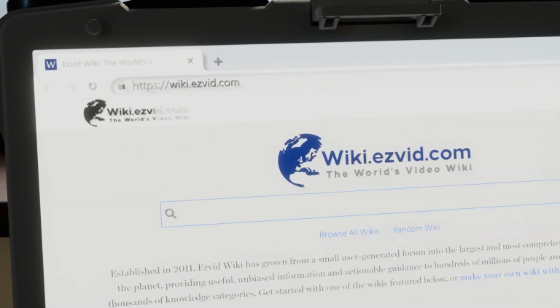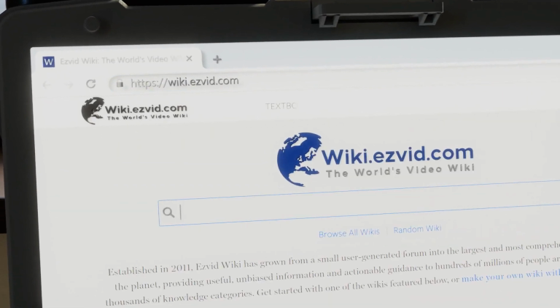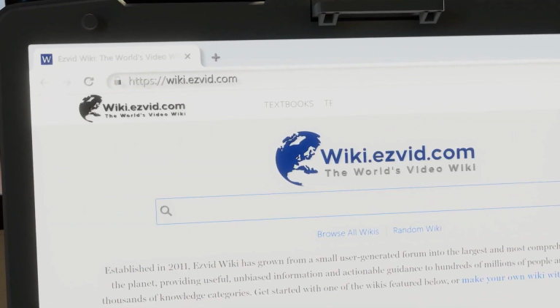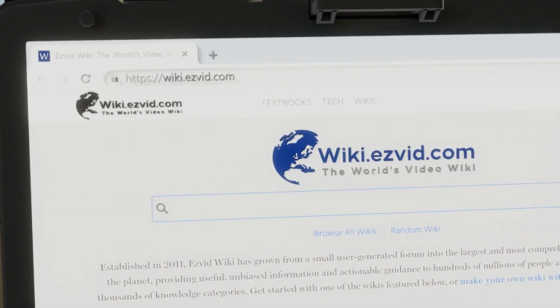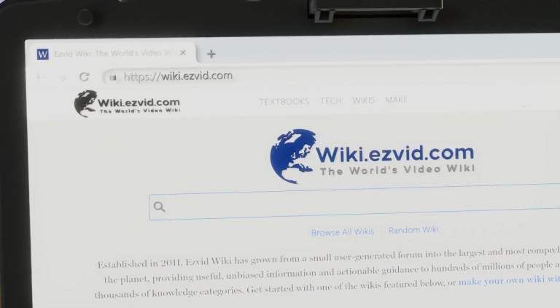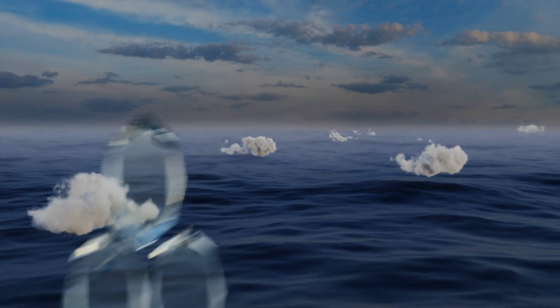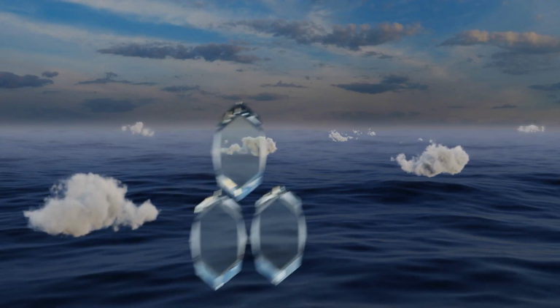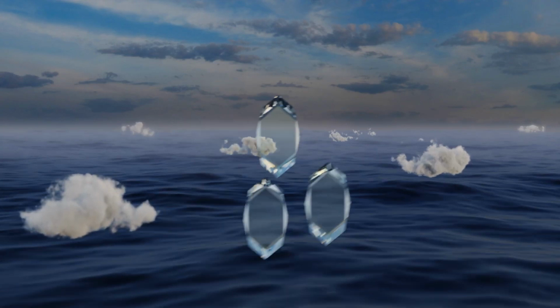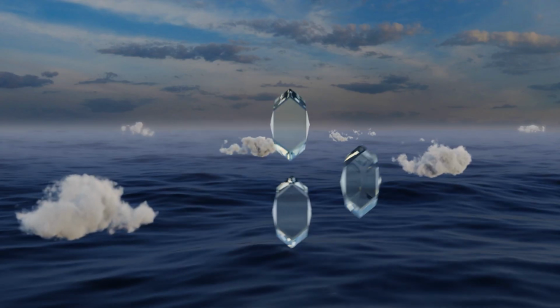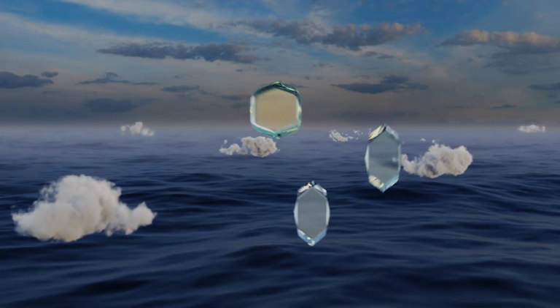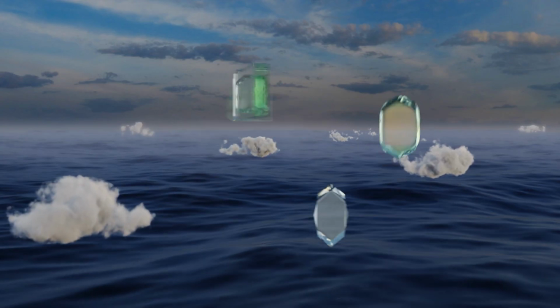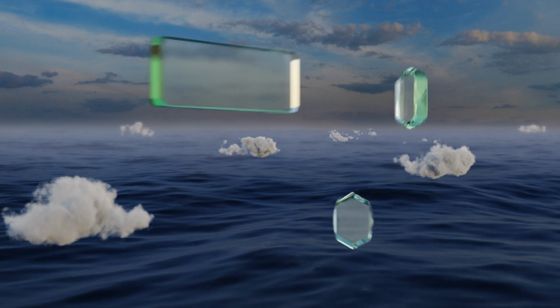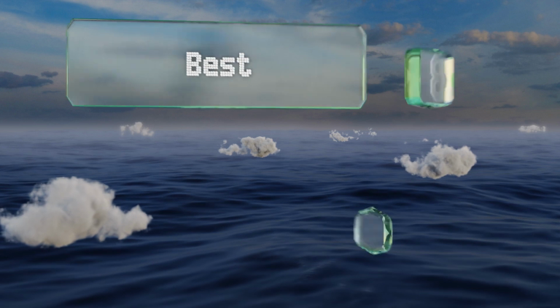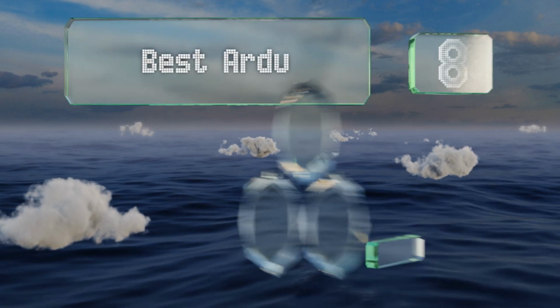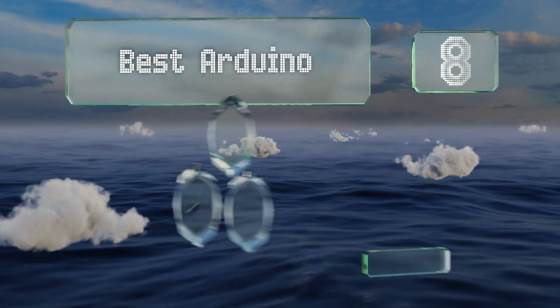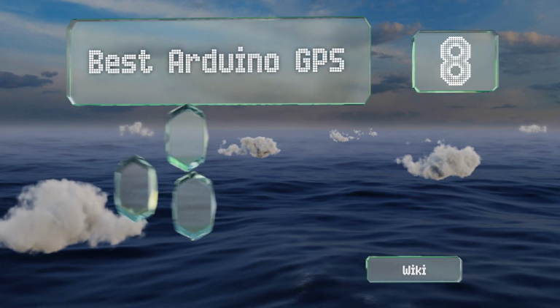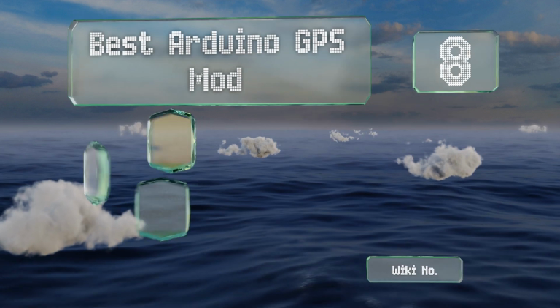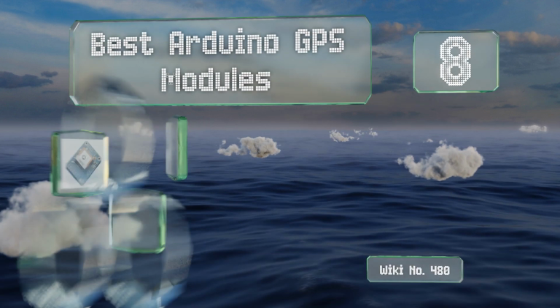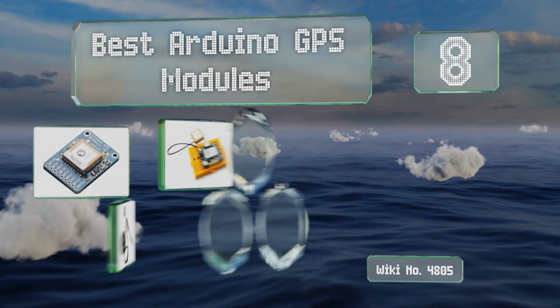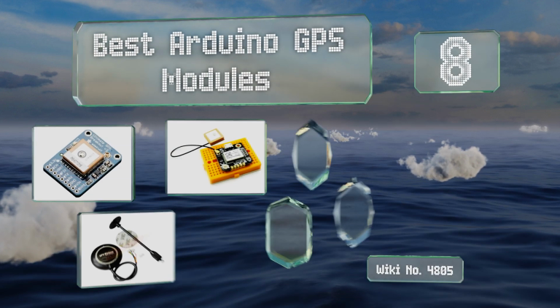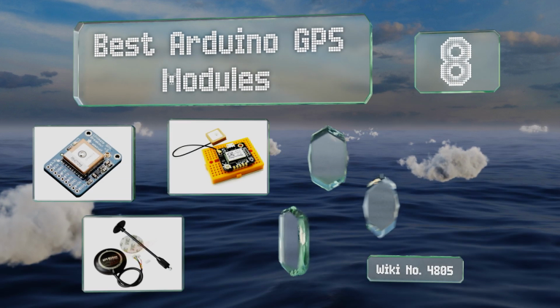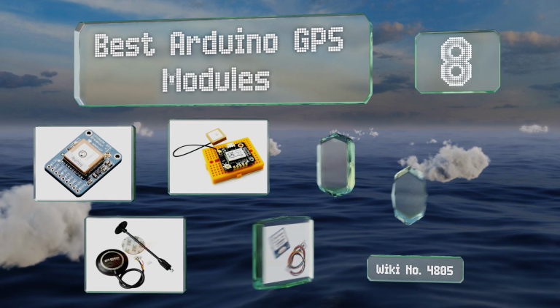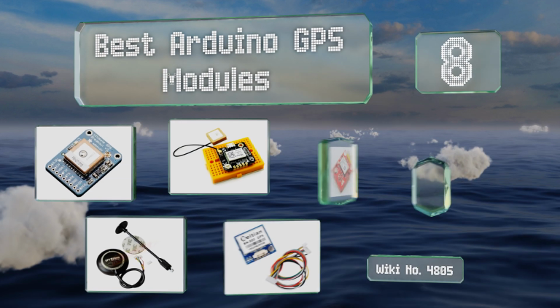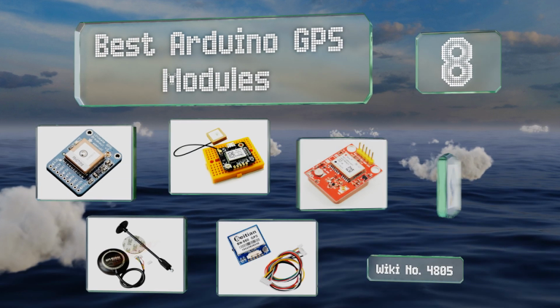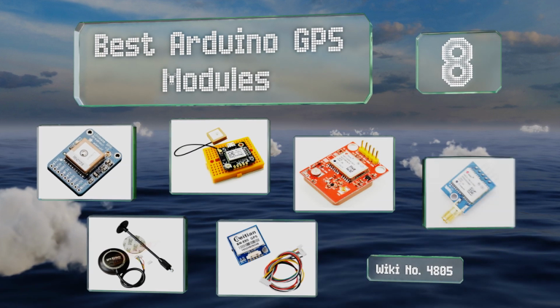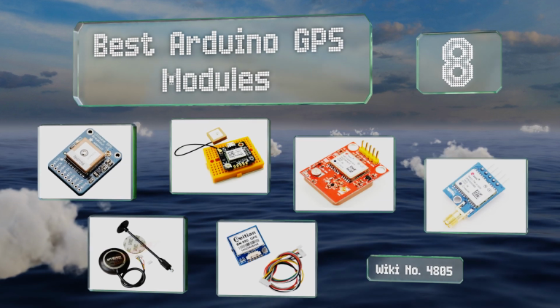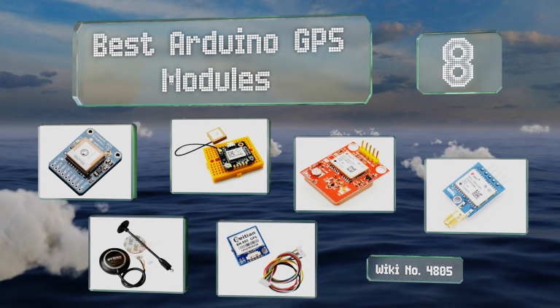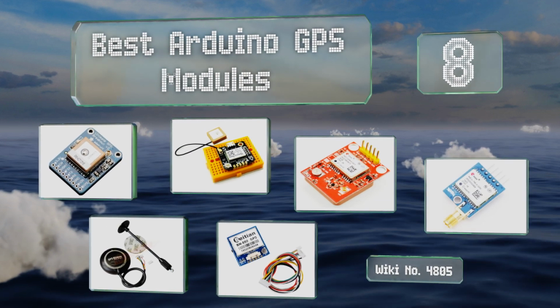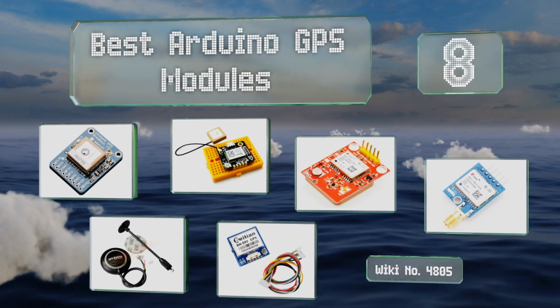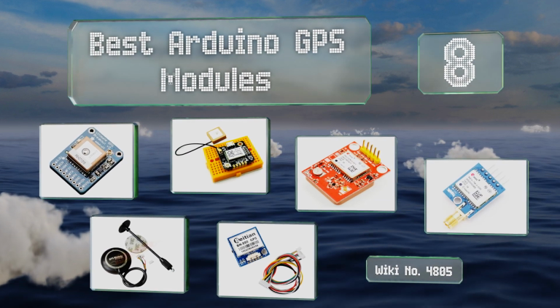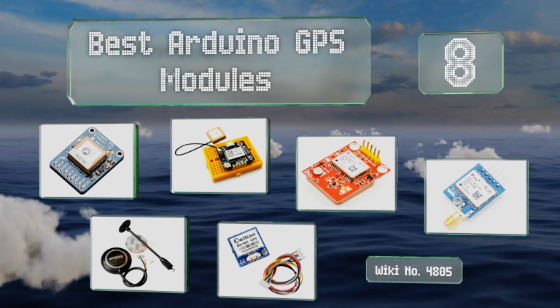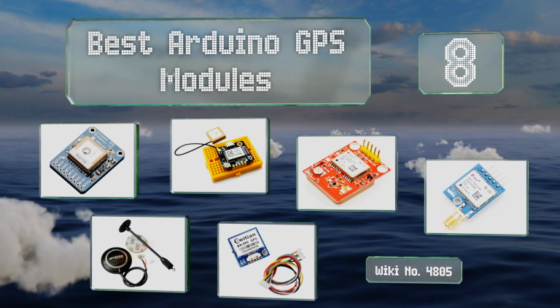EasyVid presents the eight best Arduino GPS modules. Let's get started with the list.